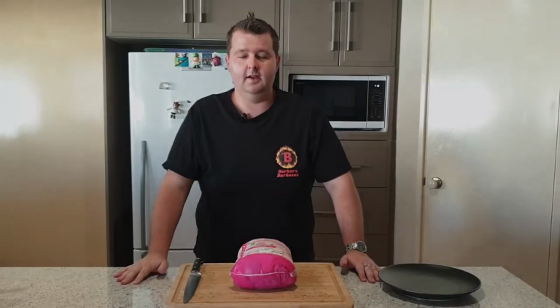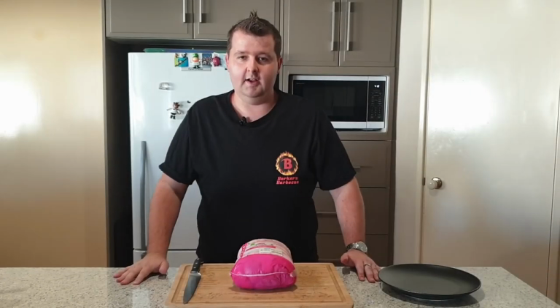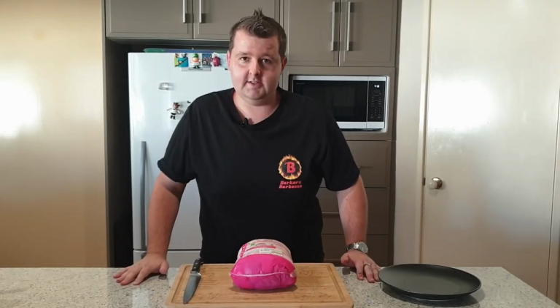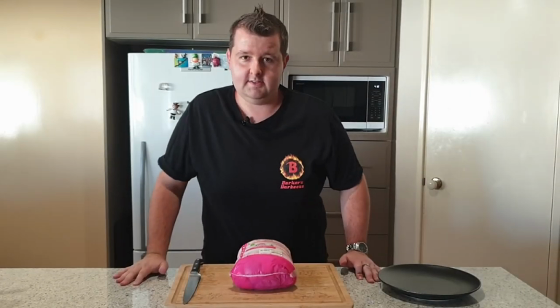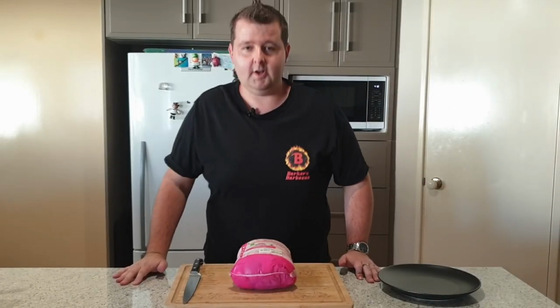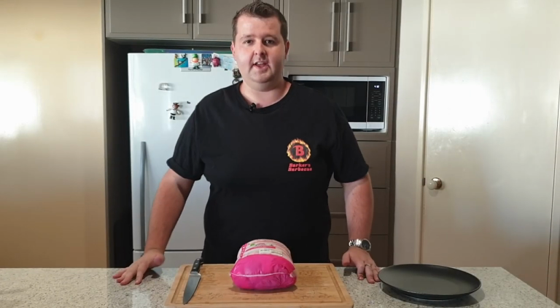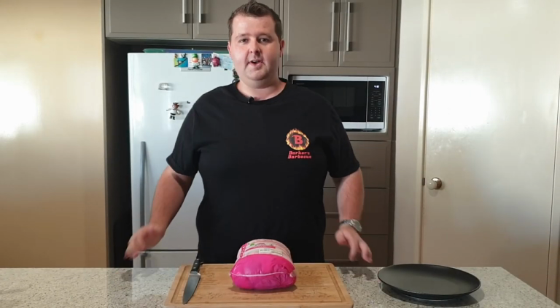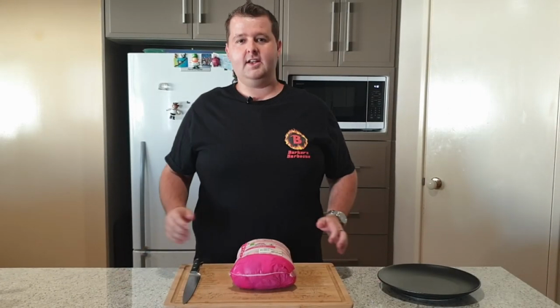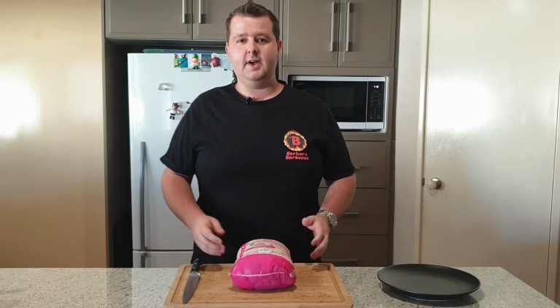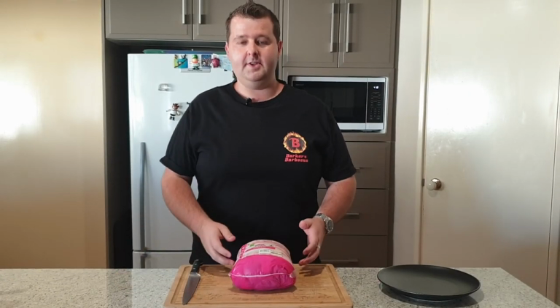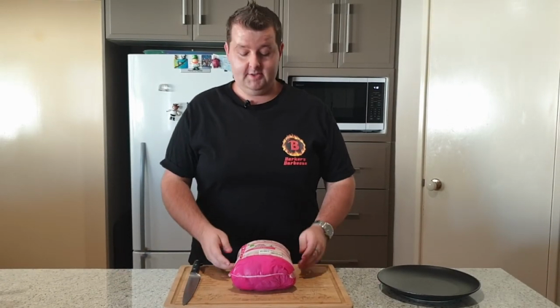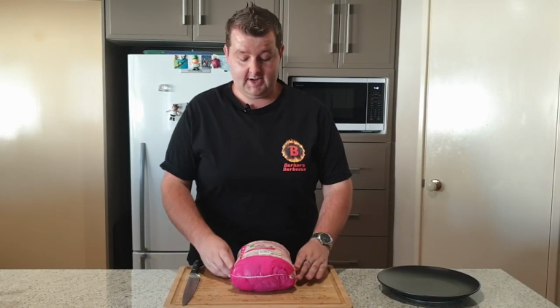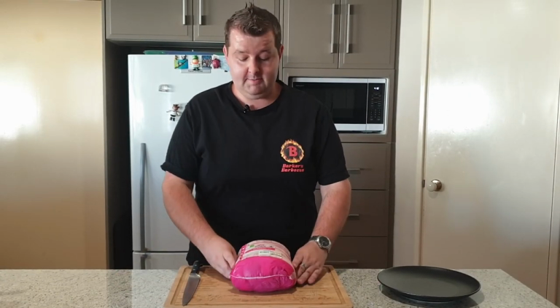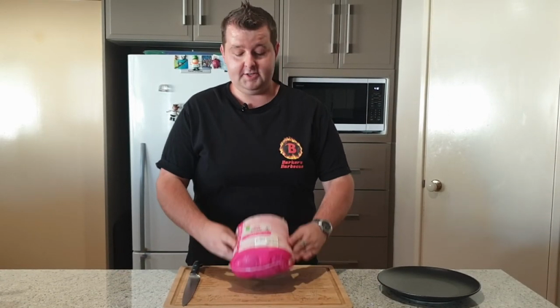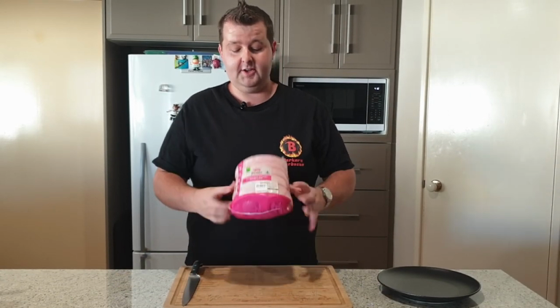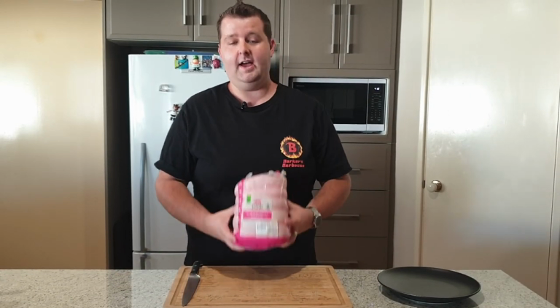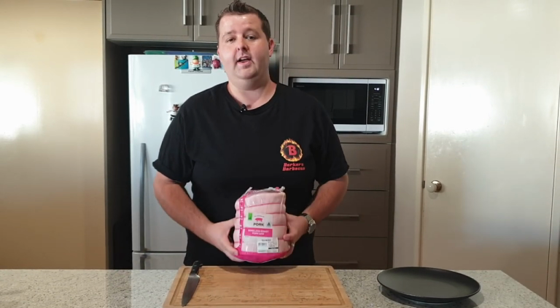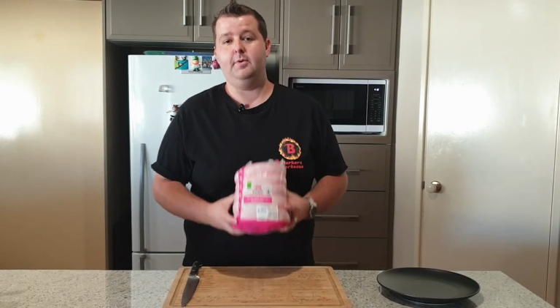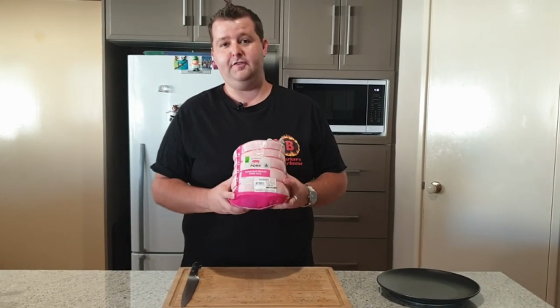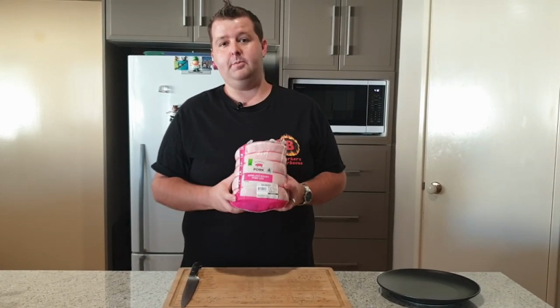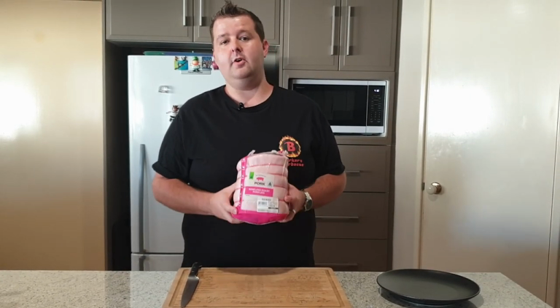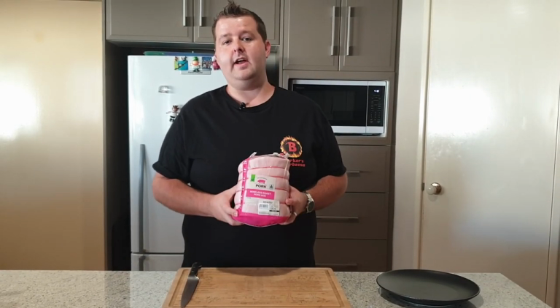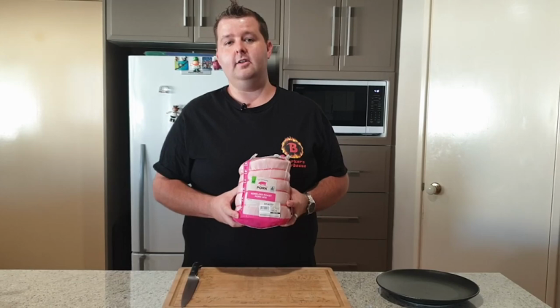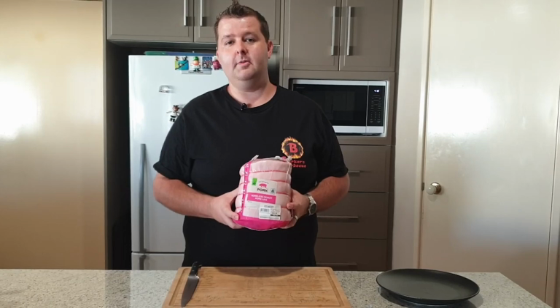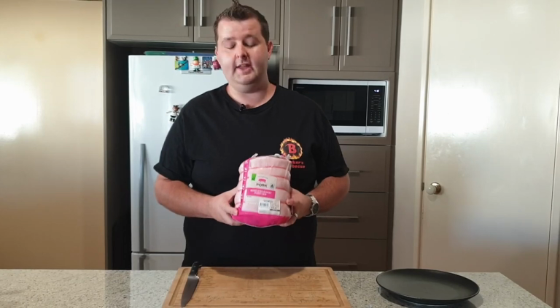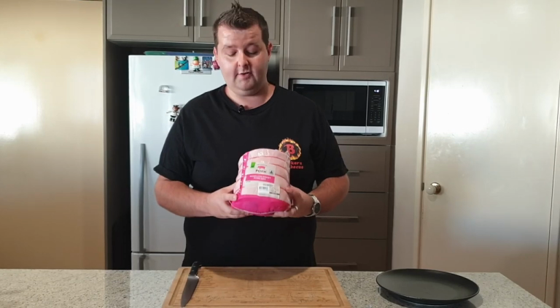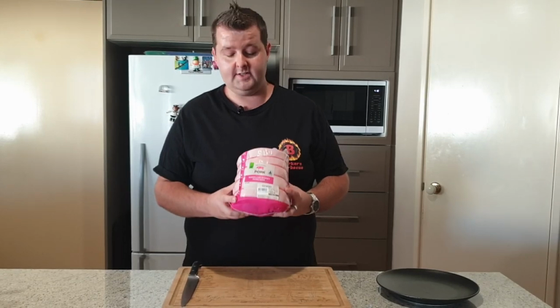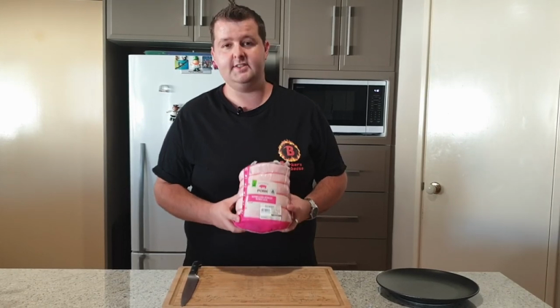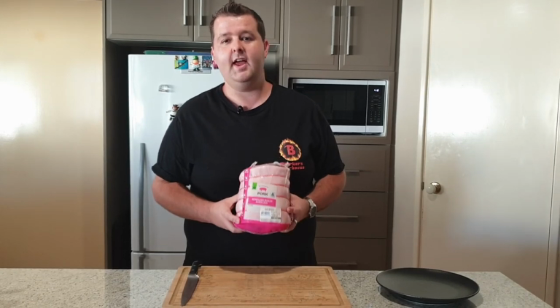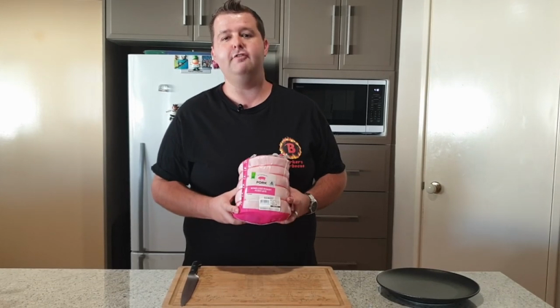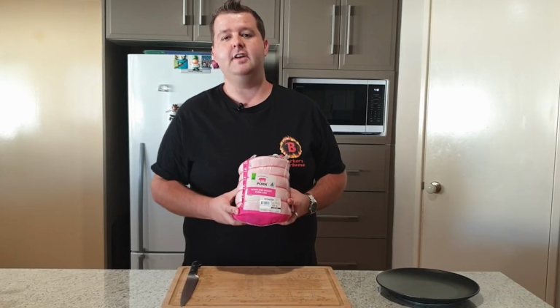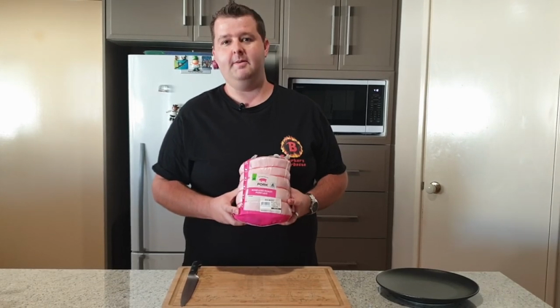Hi guys, welcome again to Barker's BBQ. Today I'm going to show you how I get perfect pork crackle on my leg roast every time.